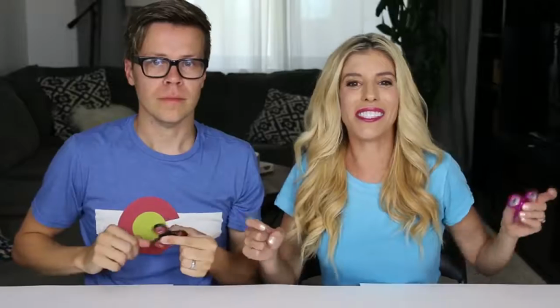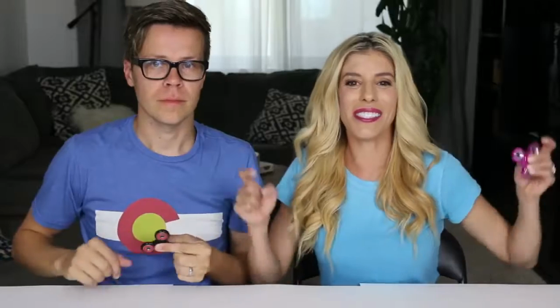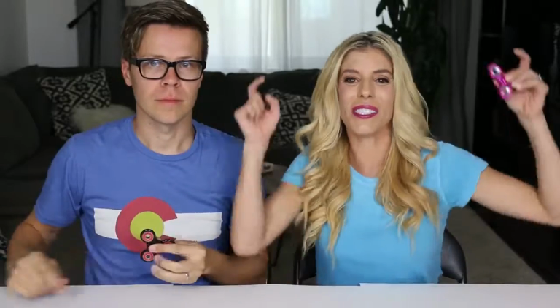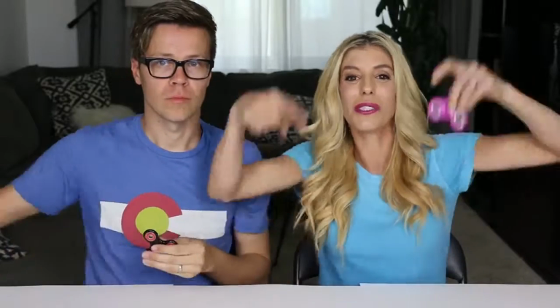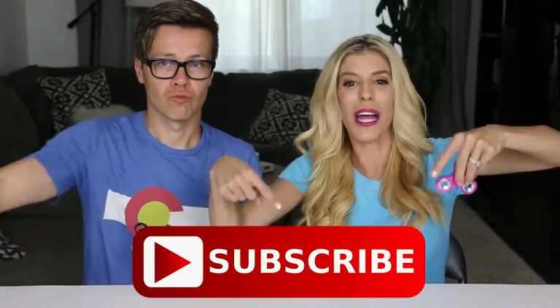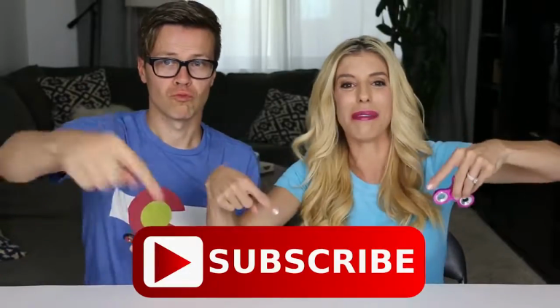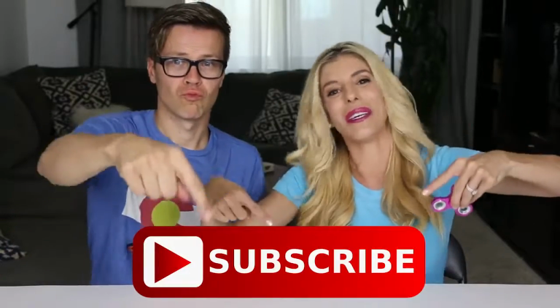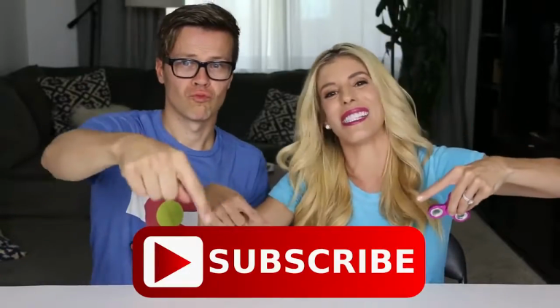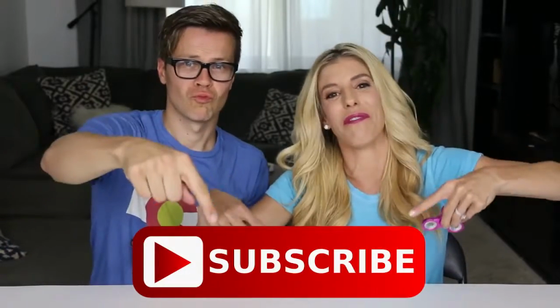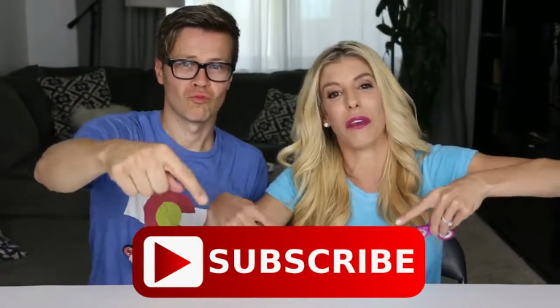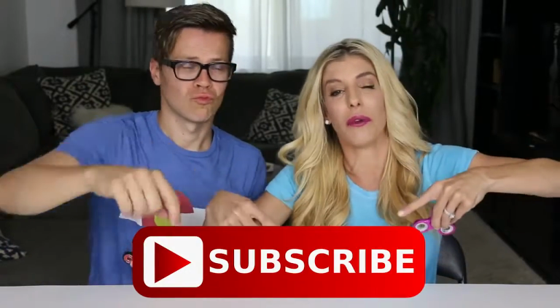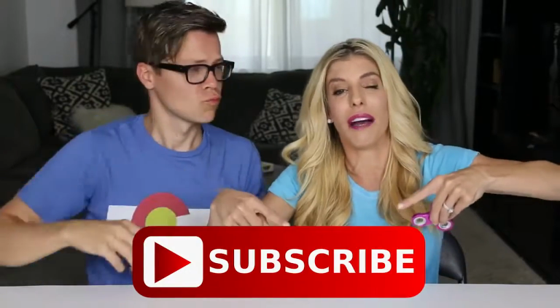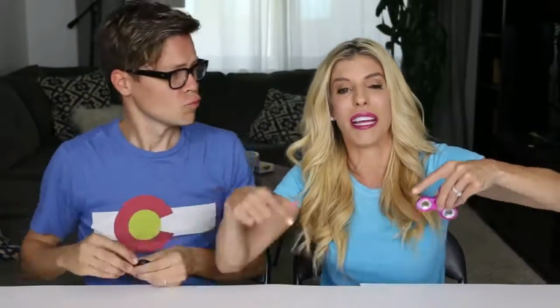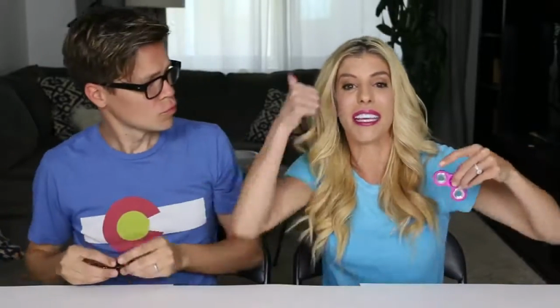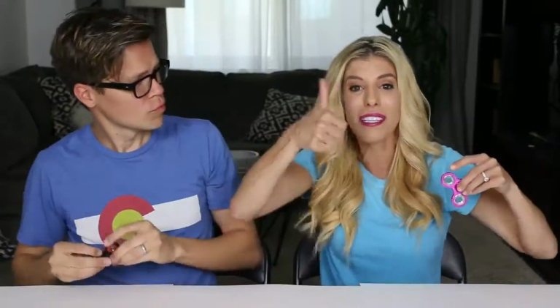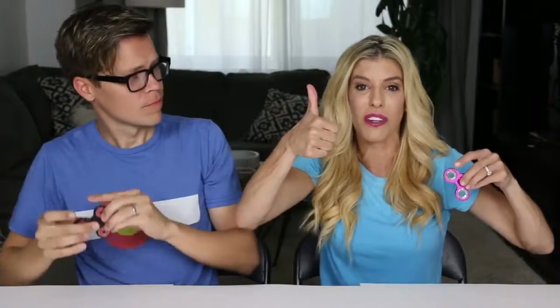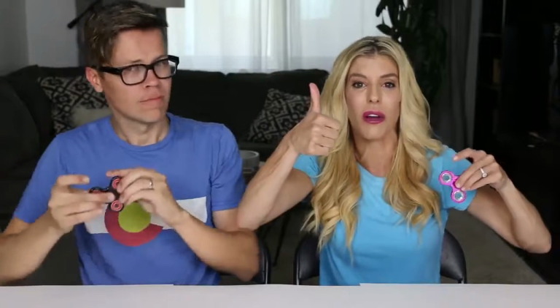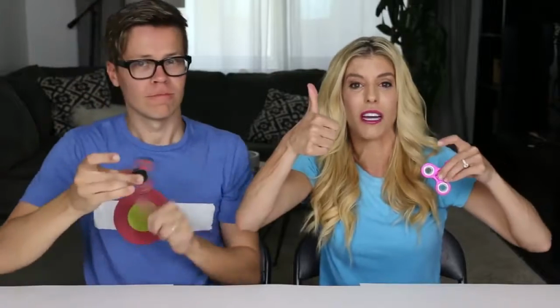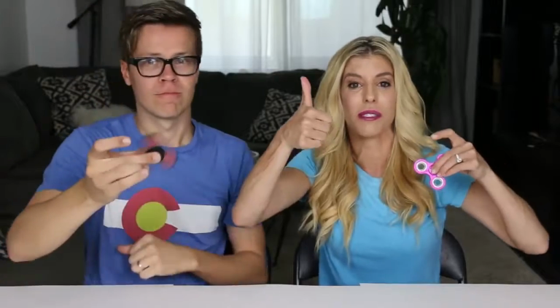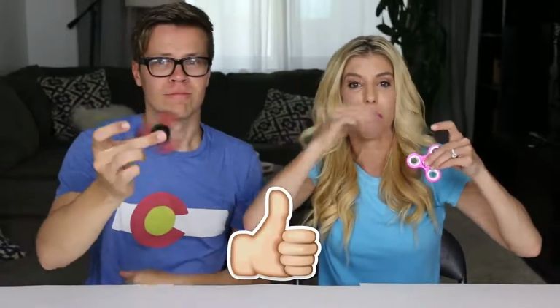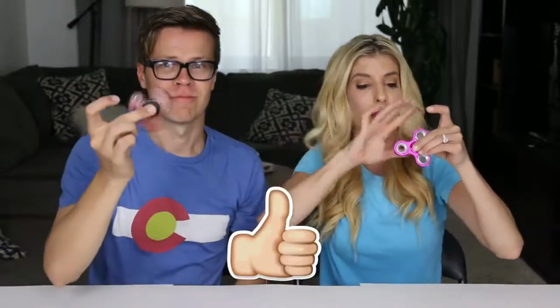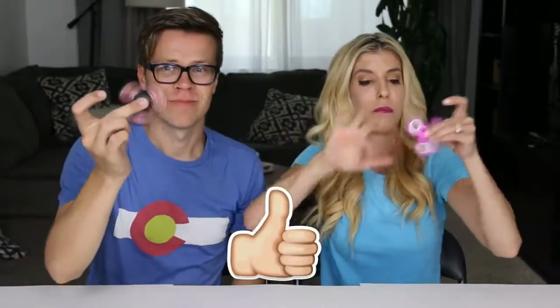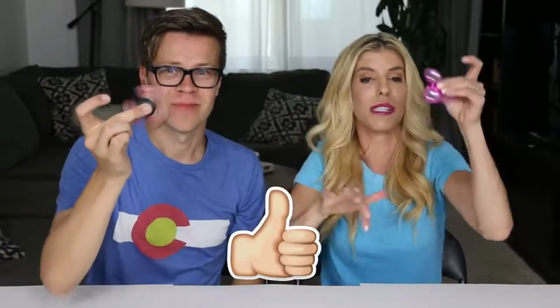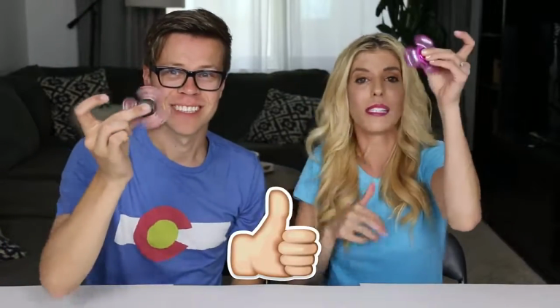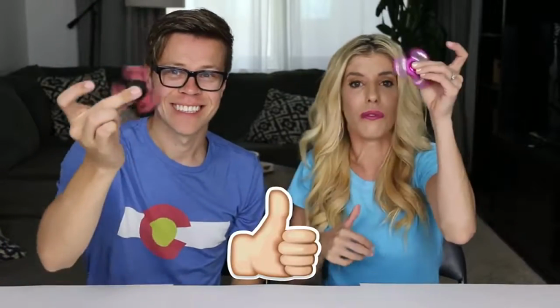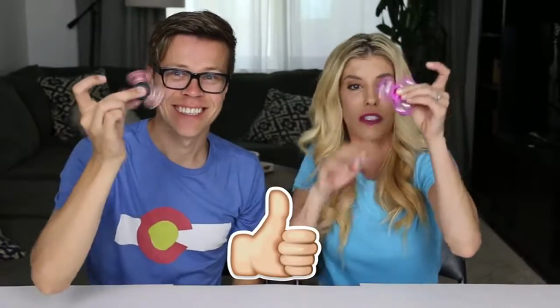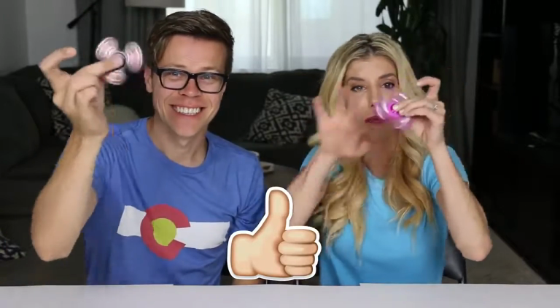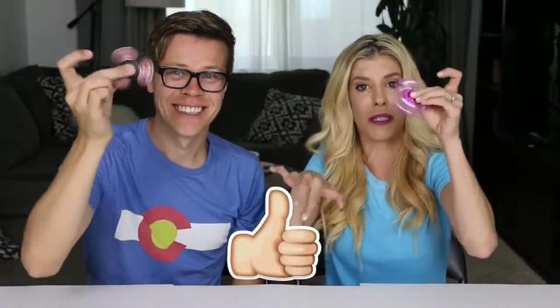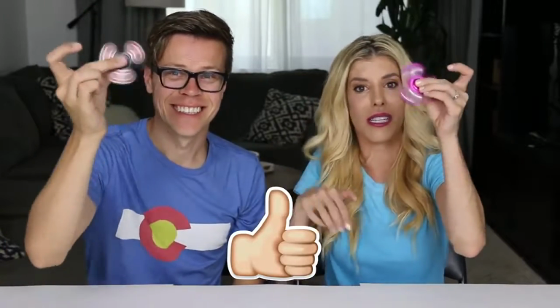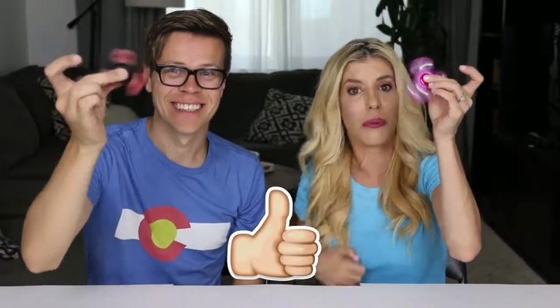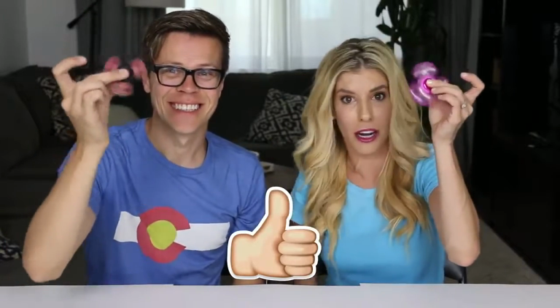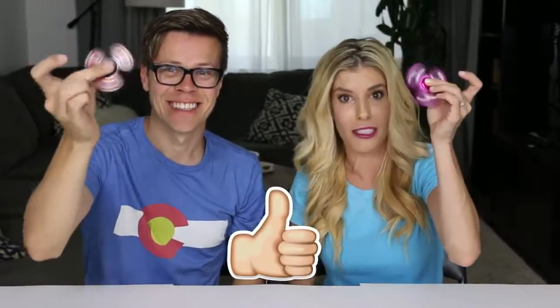Make sure to subscribe and join the ZamFam if you haven't, and give this video a thumbs up if you're obsessed with fidget spinners like we are.